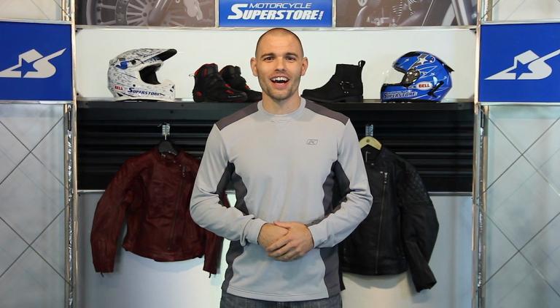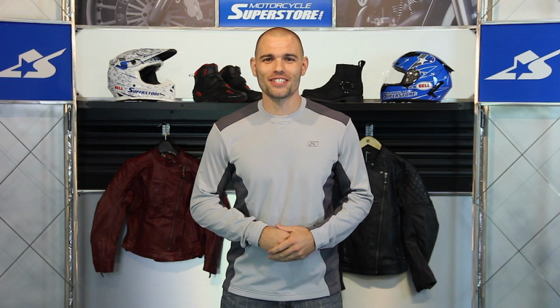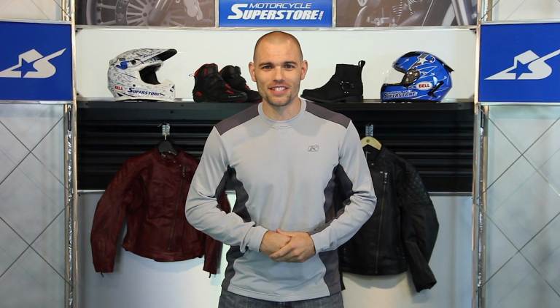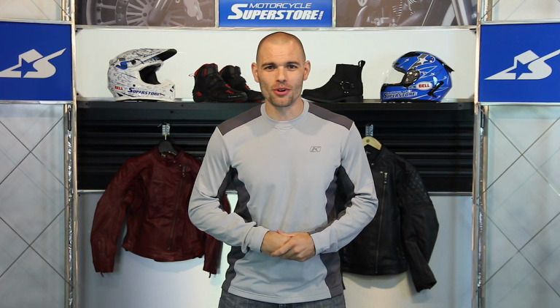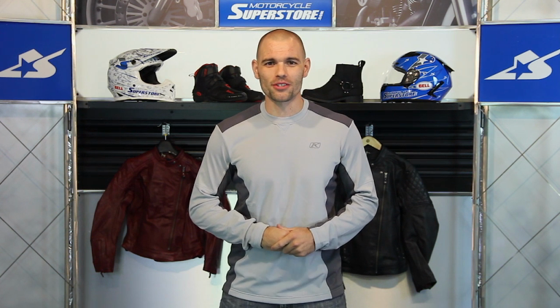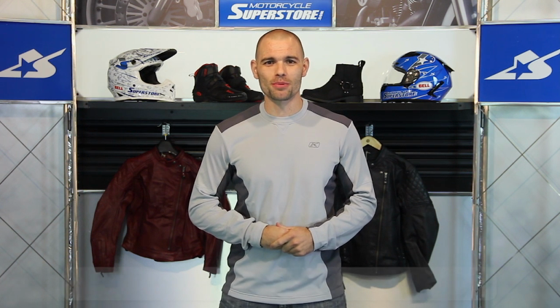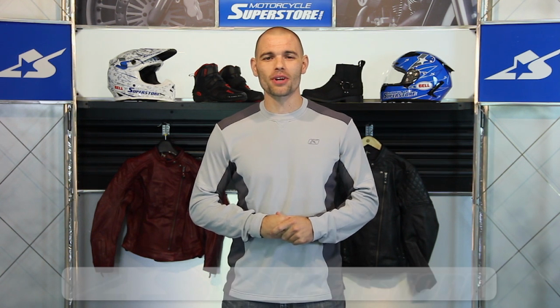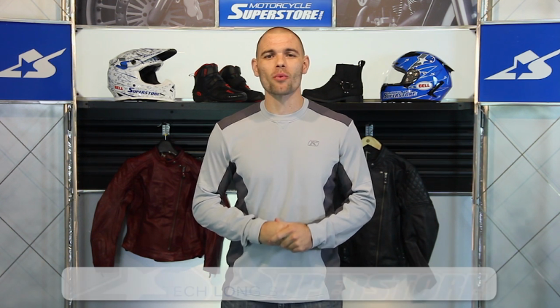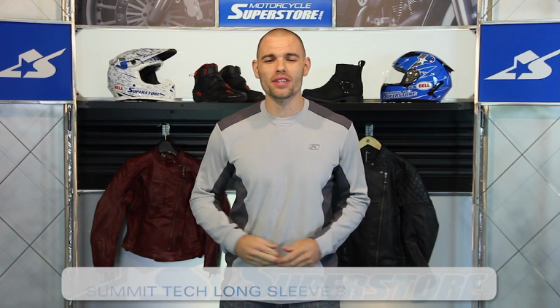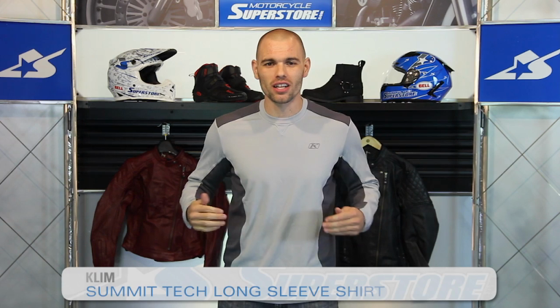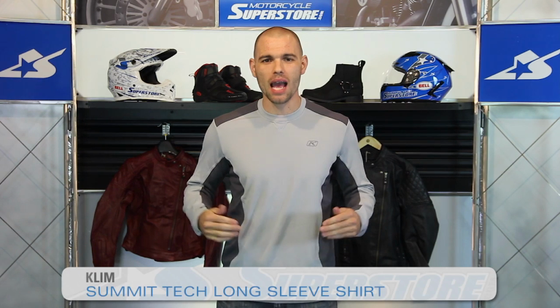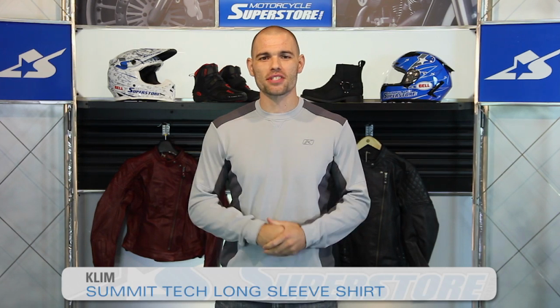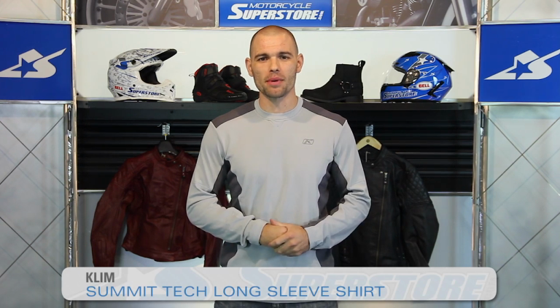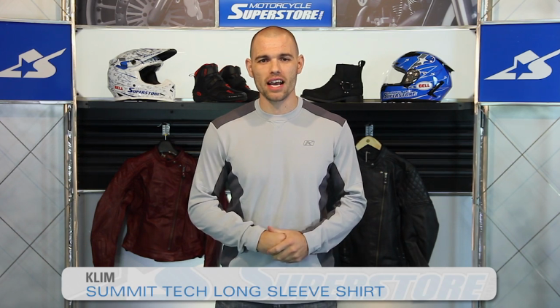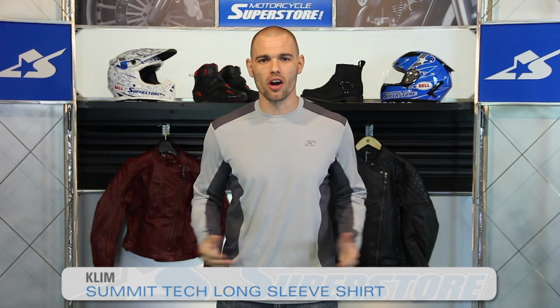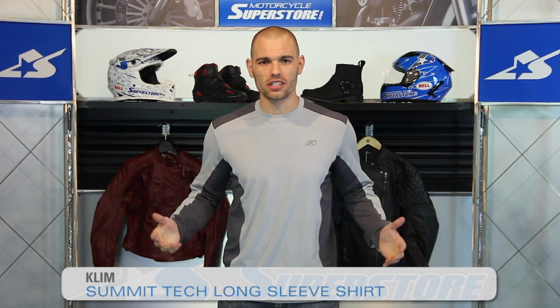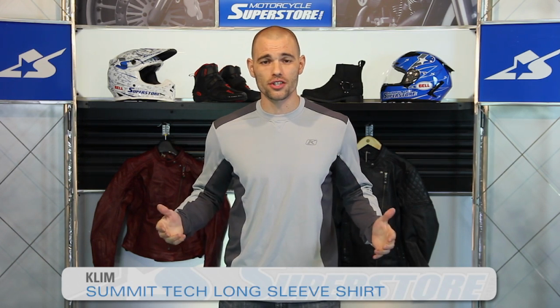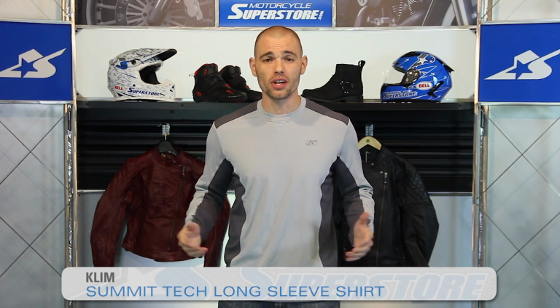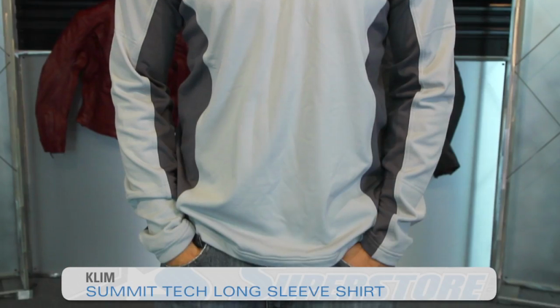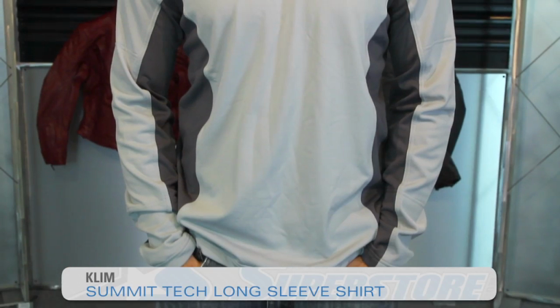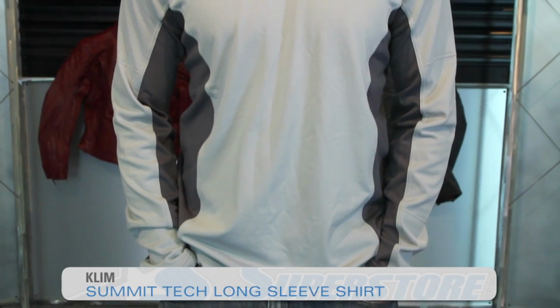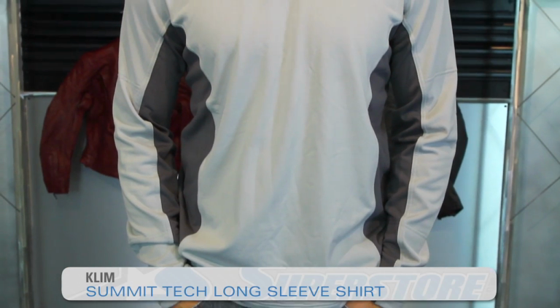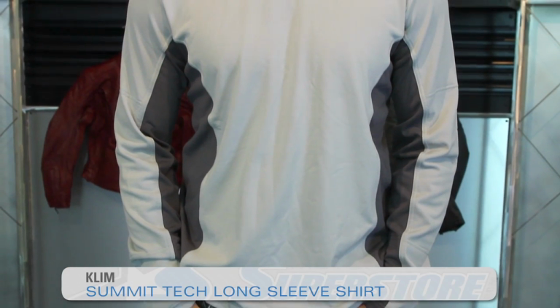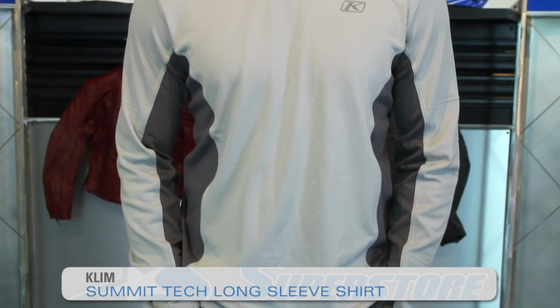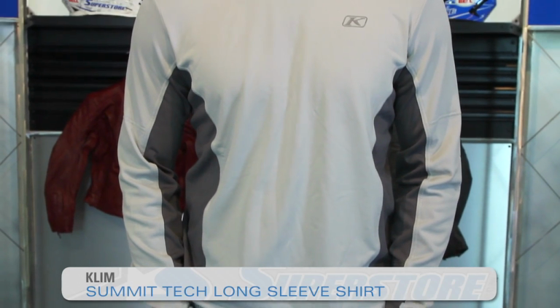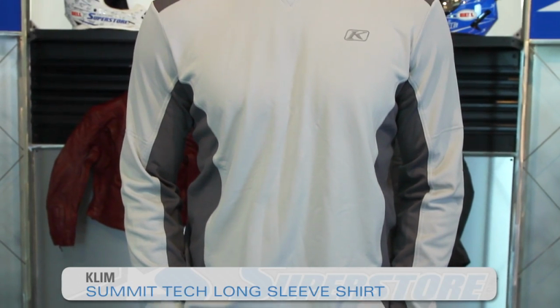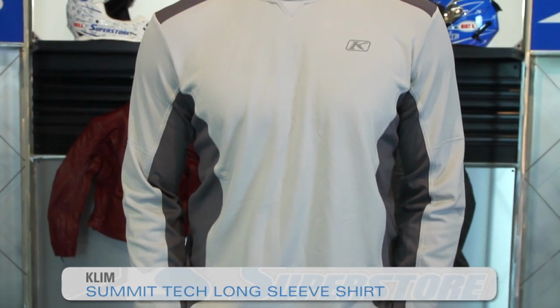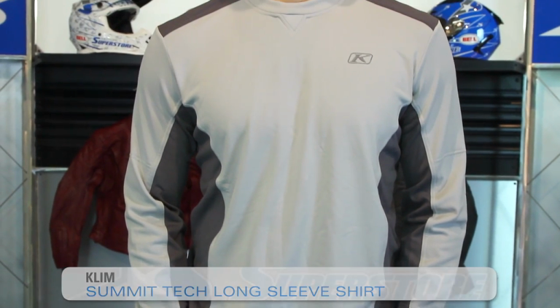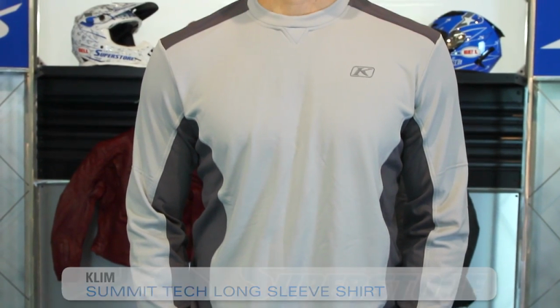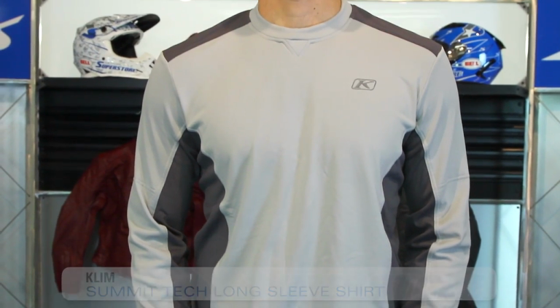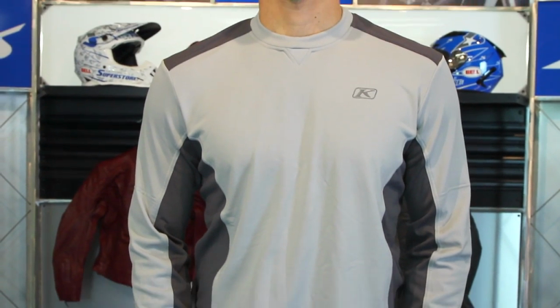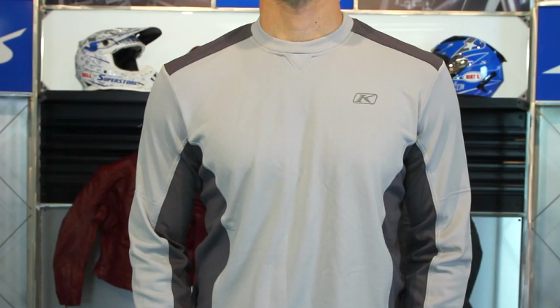Hi, it's JC from Motorcycle Superstore and I'm wearing the Climb Summit Tech Long Sleeve Shirt. This is going to be a base layer for you to put on underneath your regular riding gear.